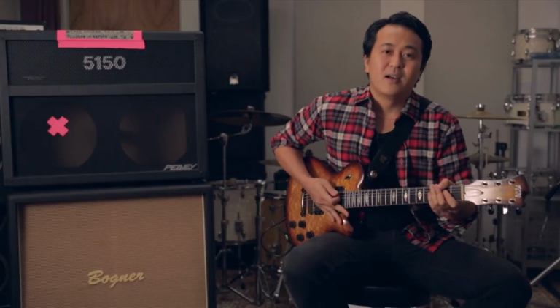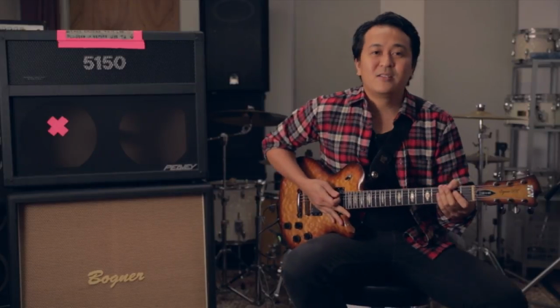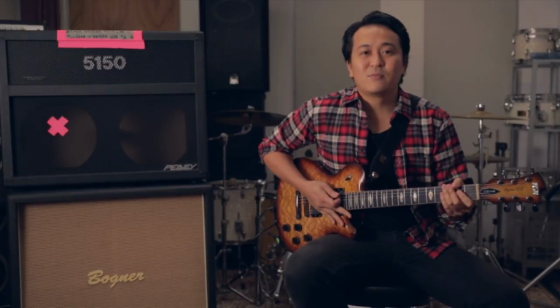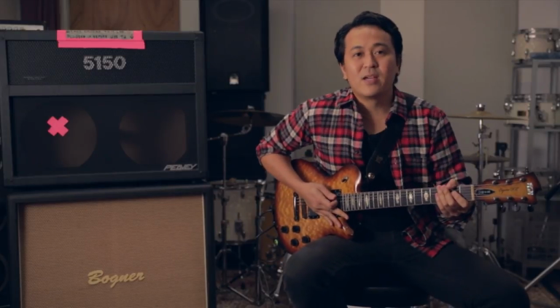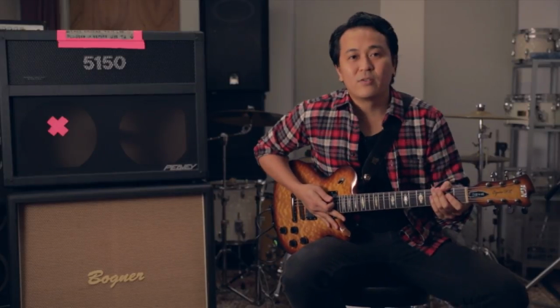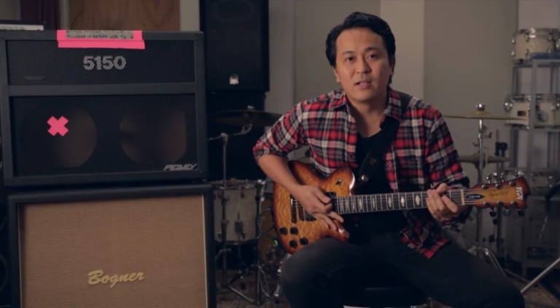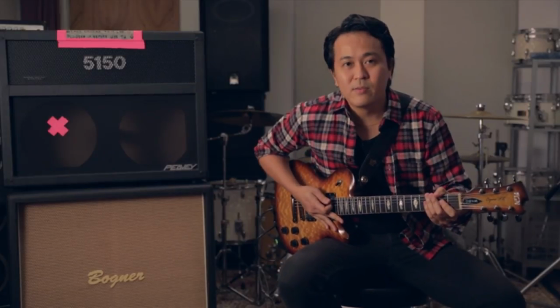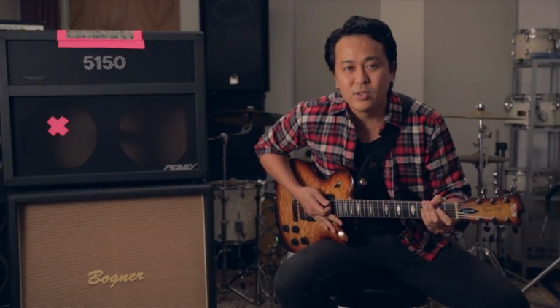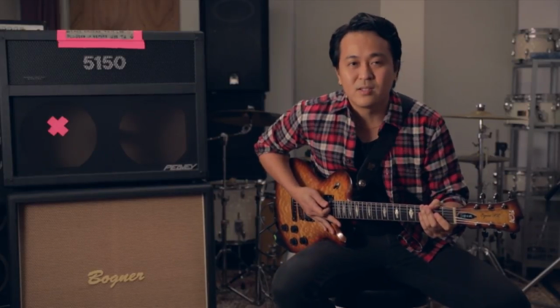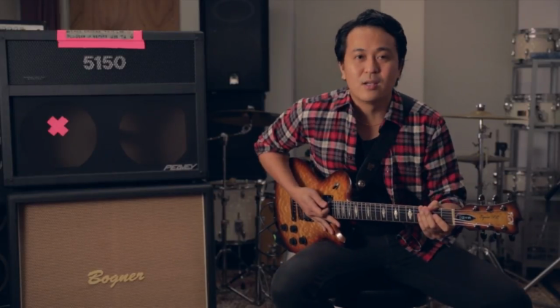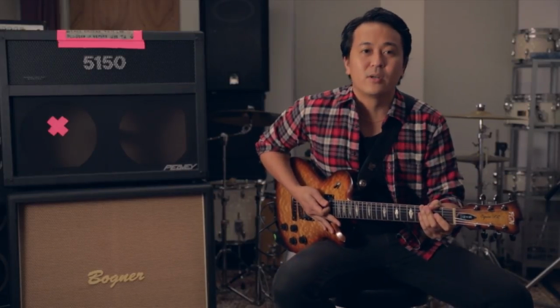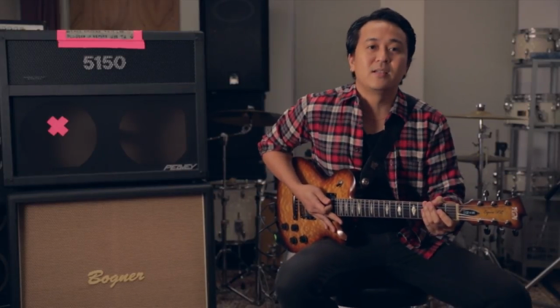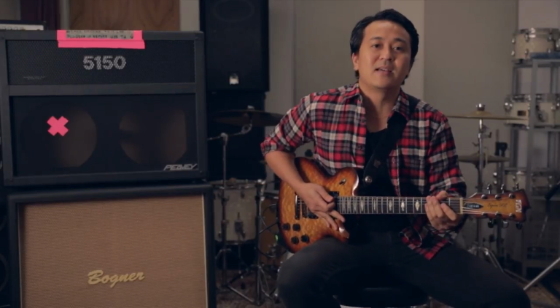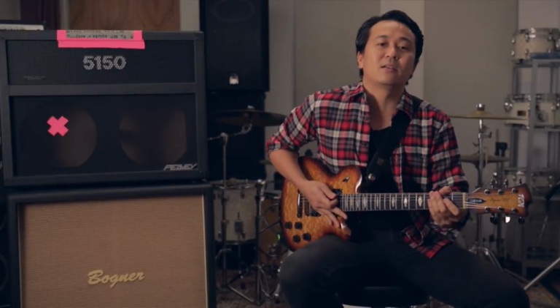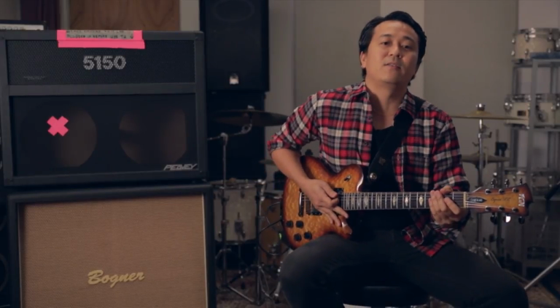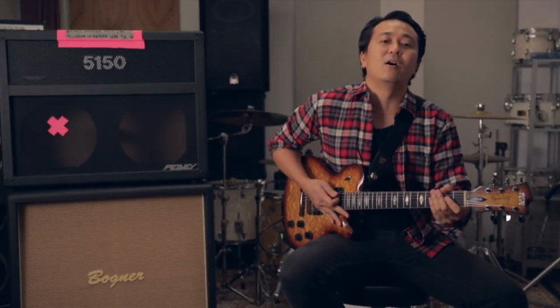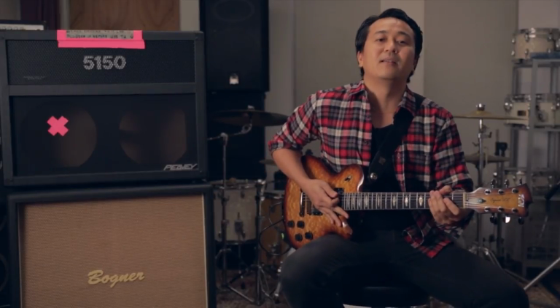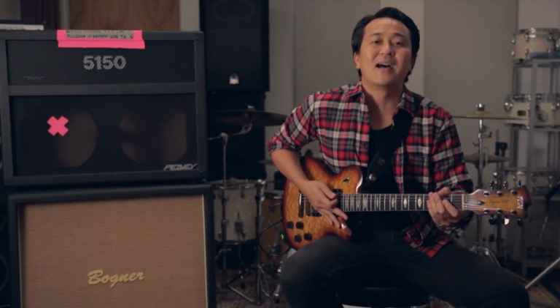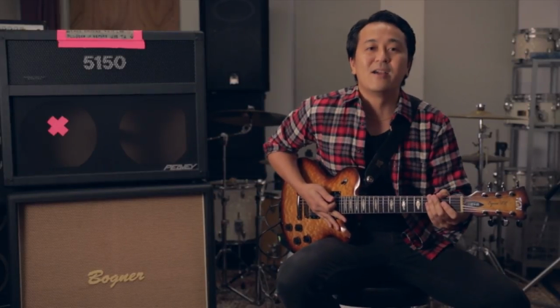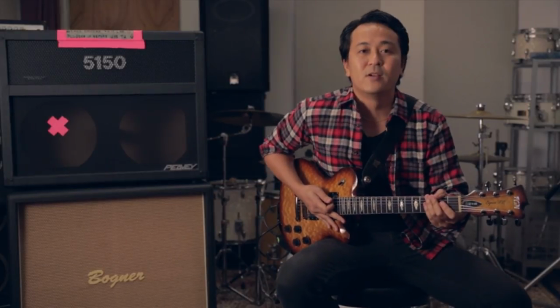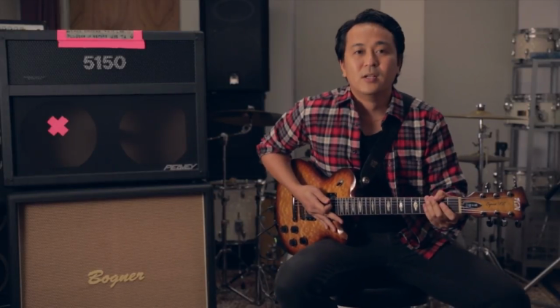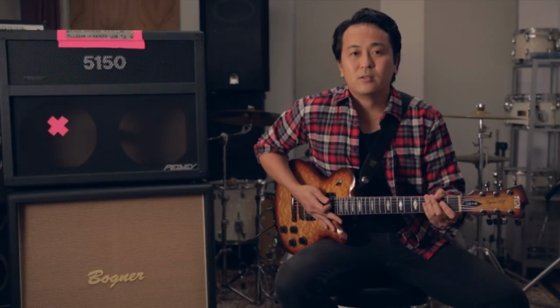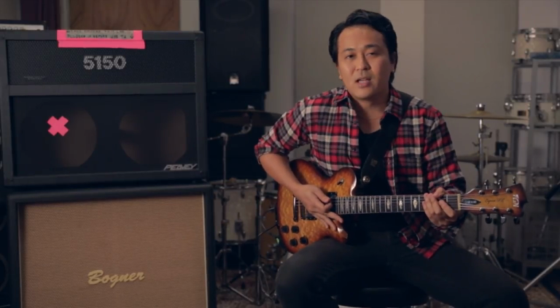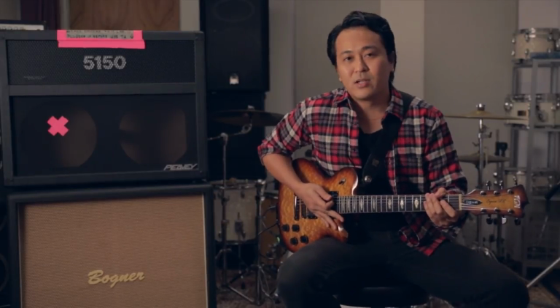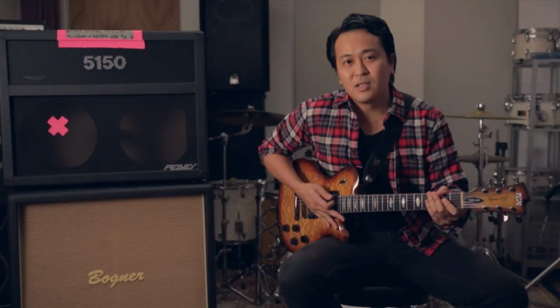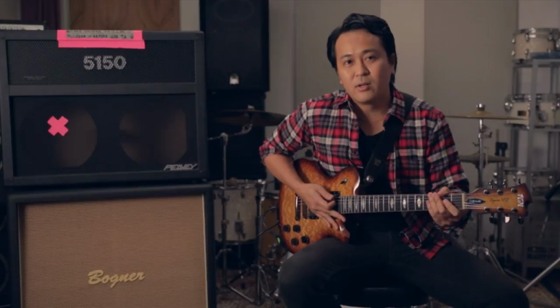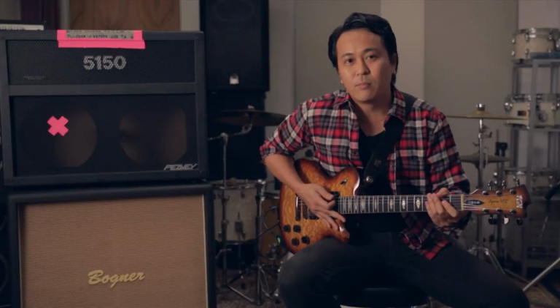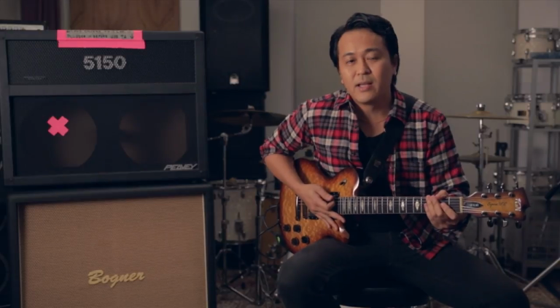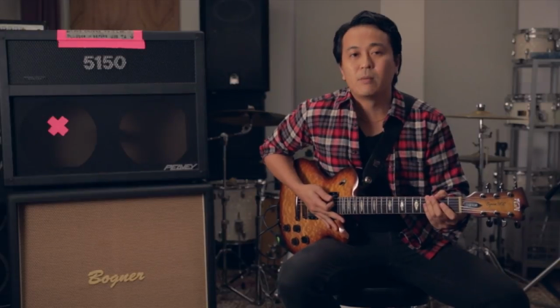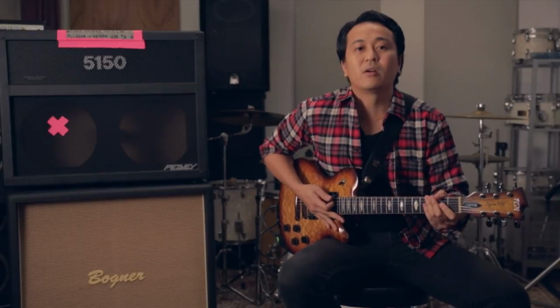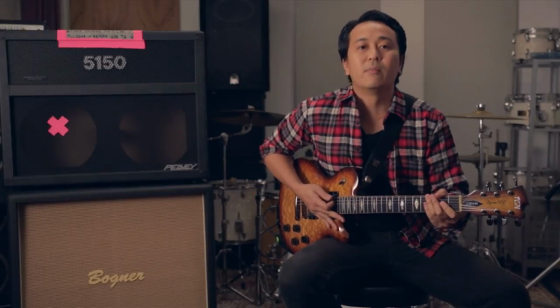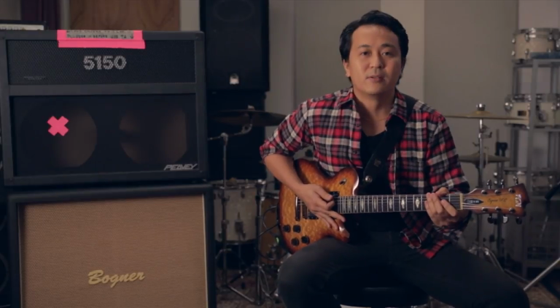Hi, this is Meng from Love Me Butch and you're watching Nescafe On The Life. Today I'm going to teach you how to play Come Out, Come Out.